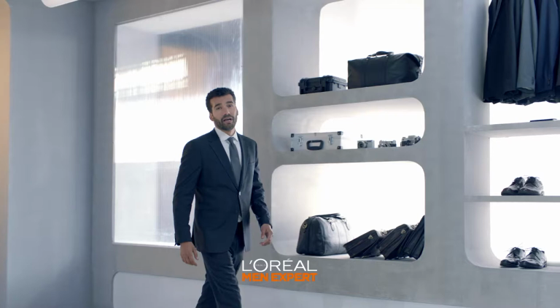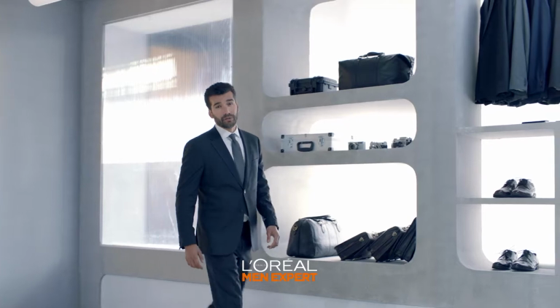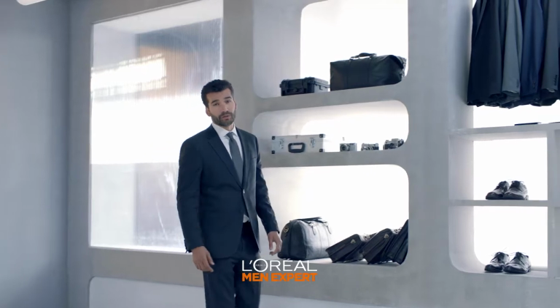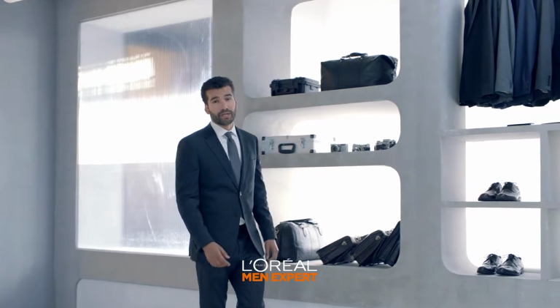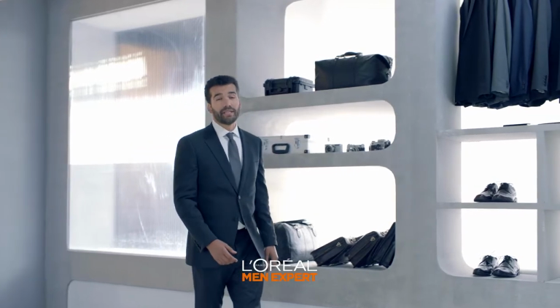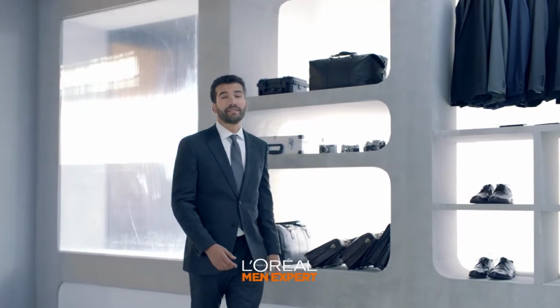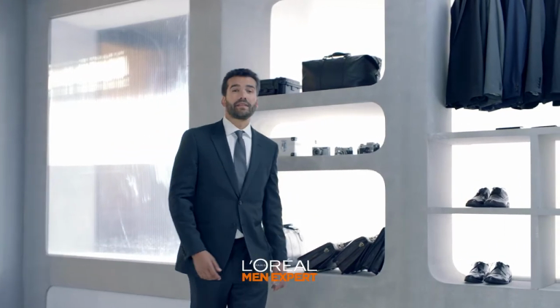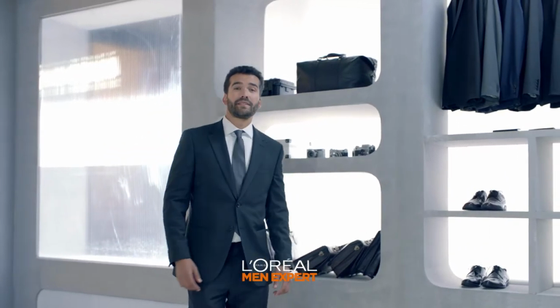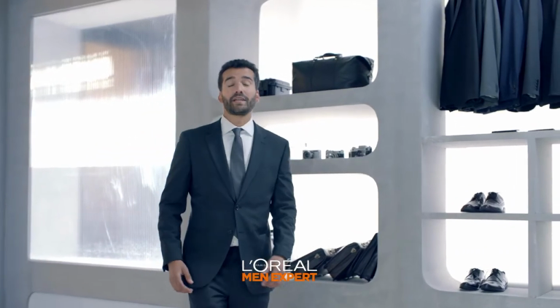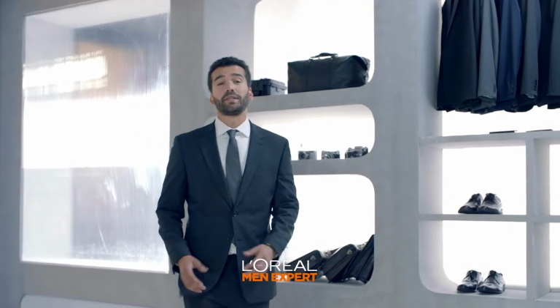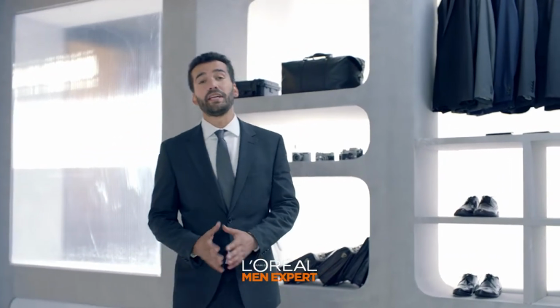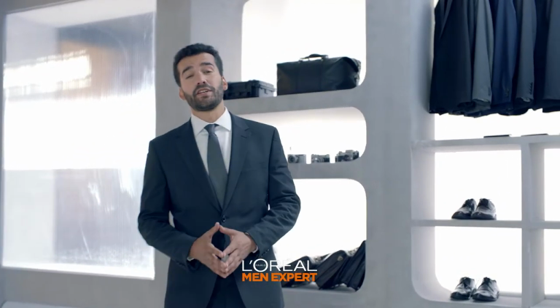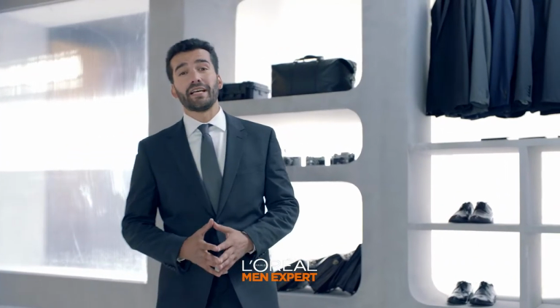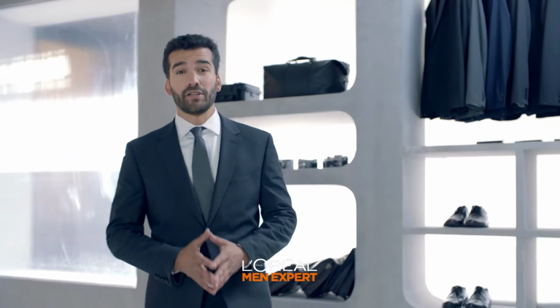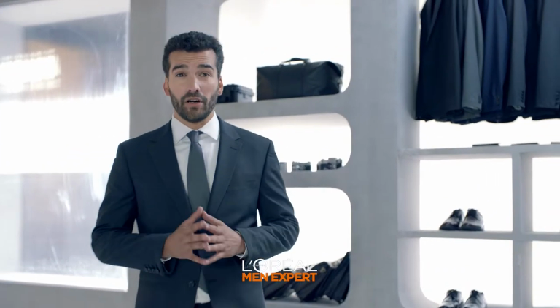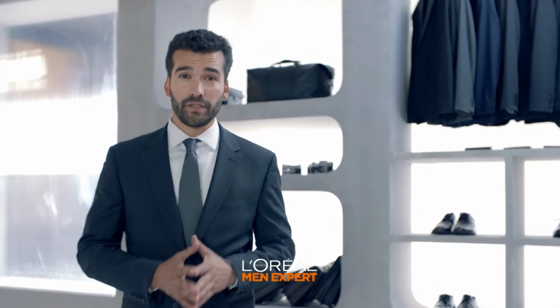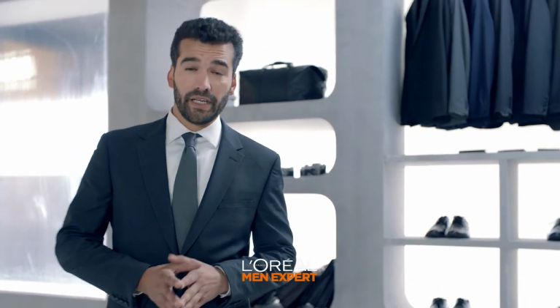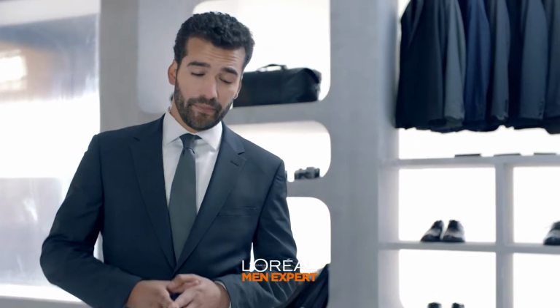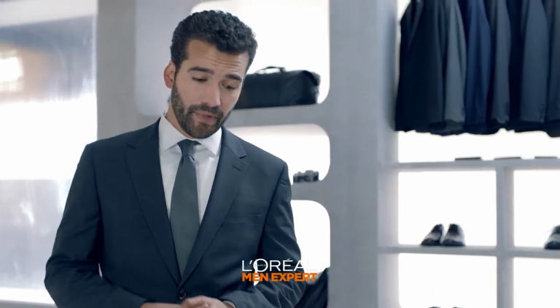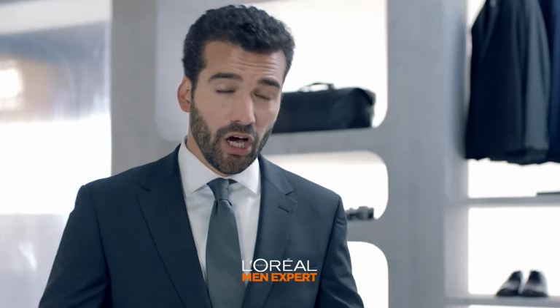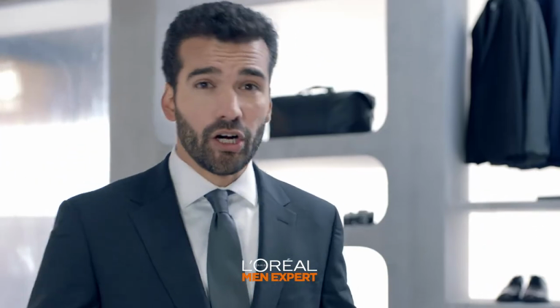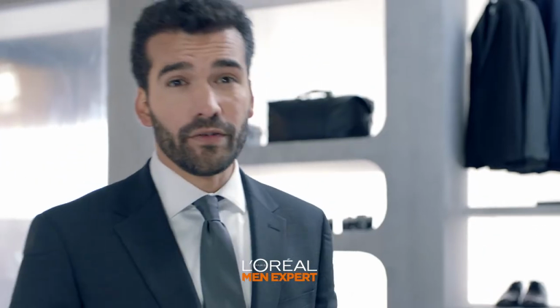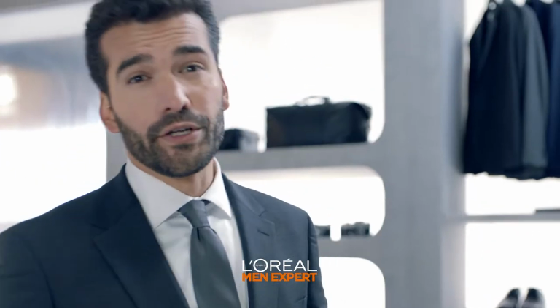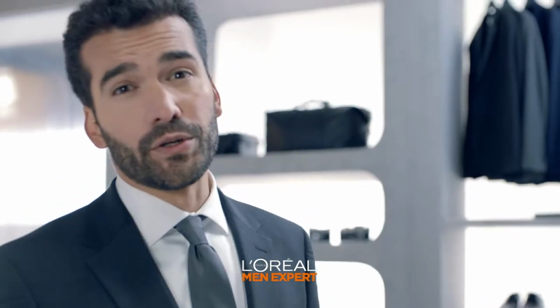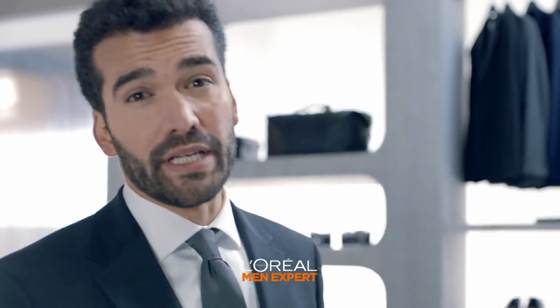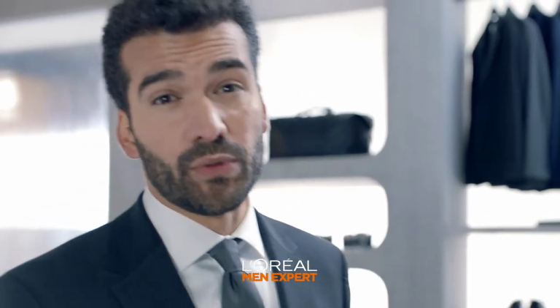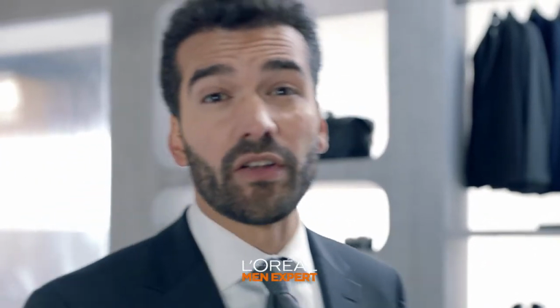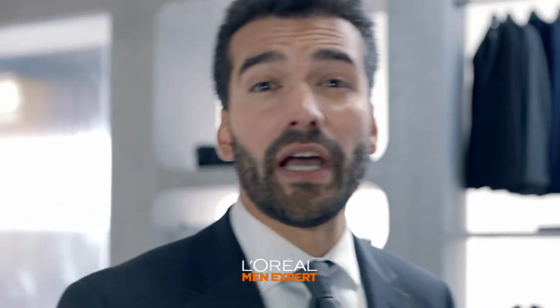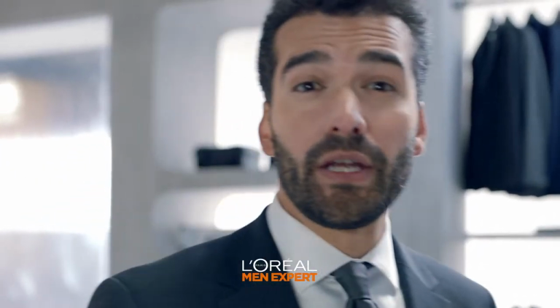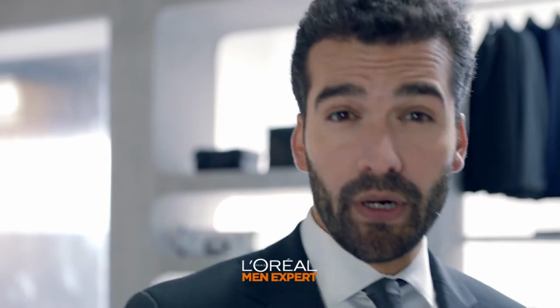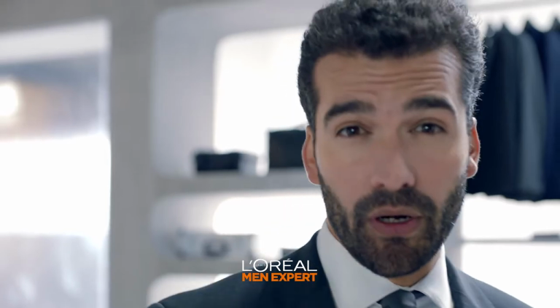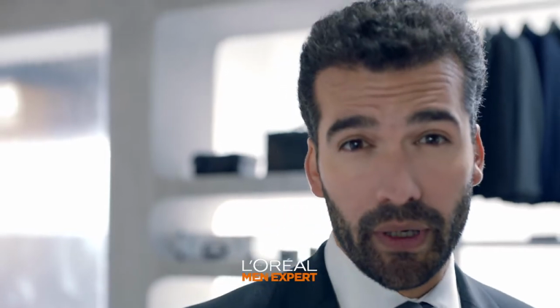Hello, trainees. Secret agent lesson of the day: cover your grays without anyone knowing.